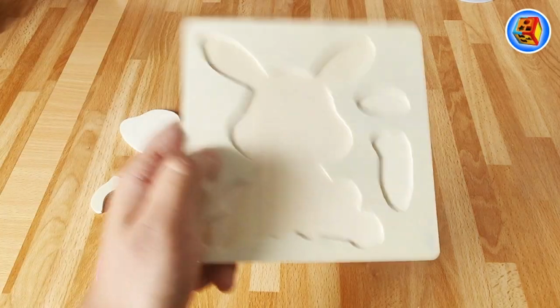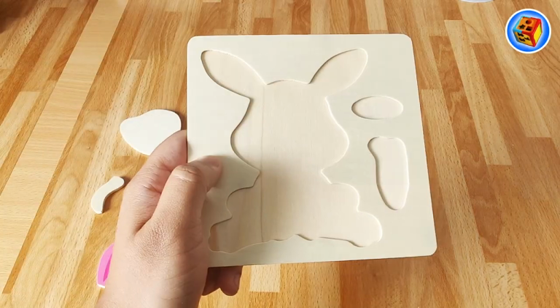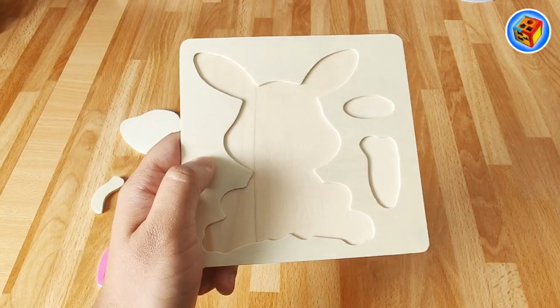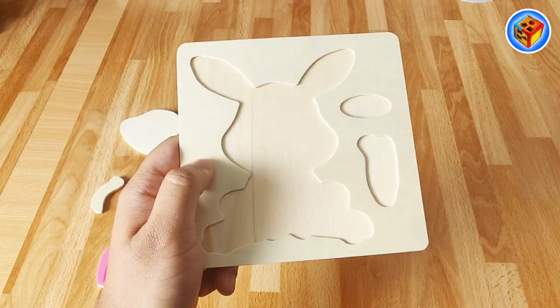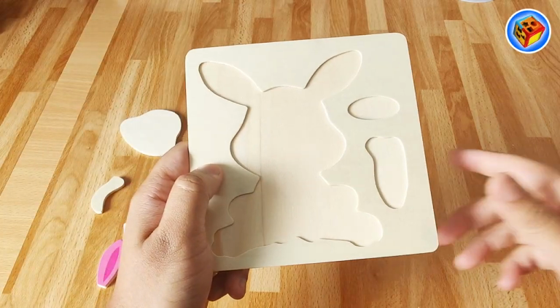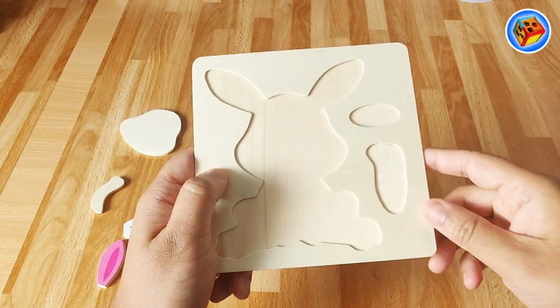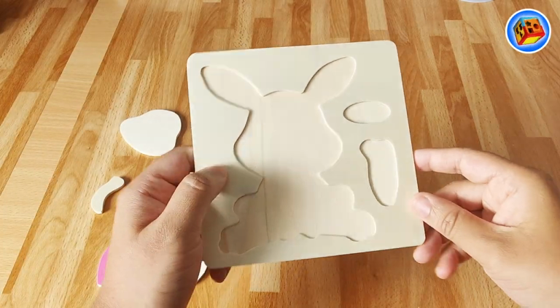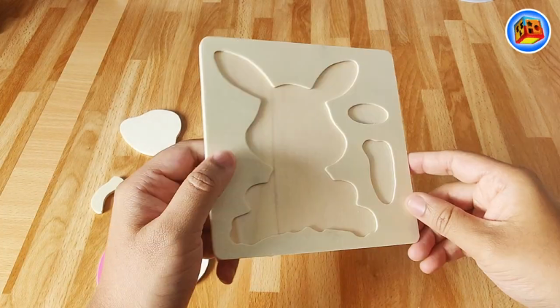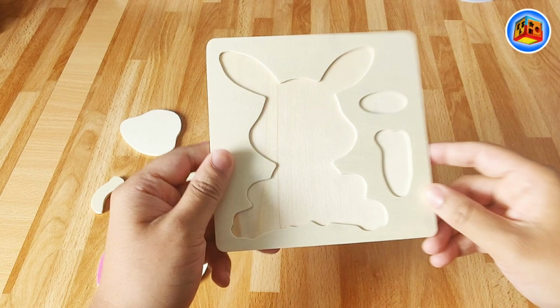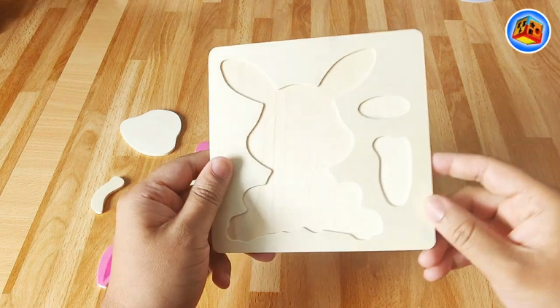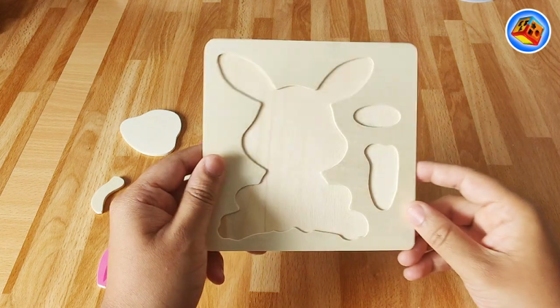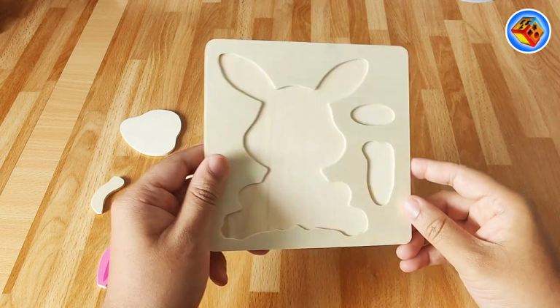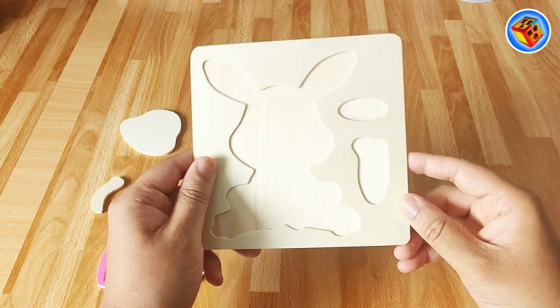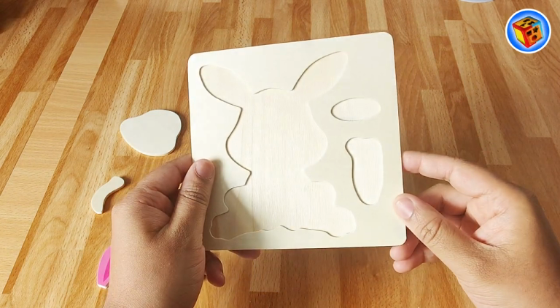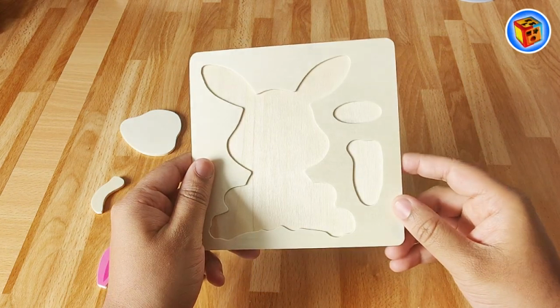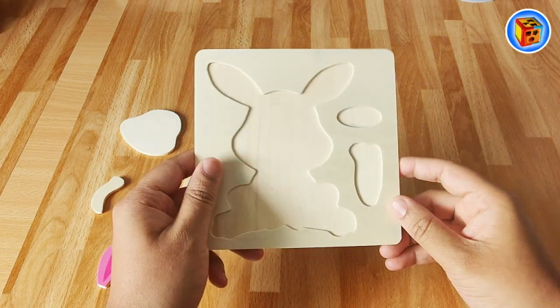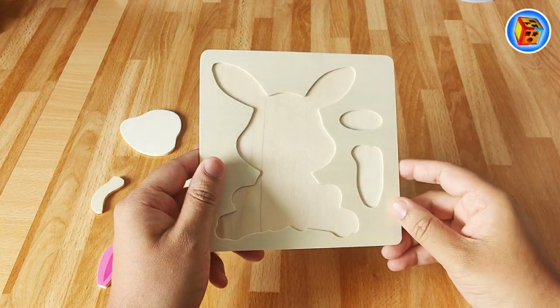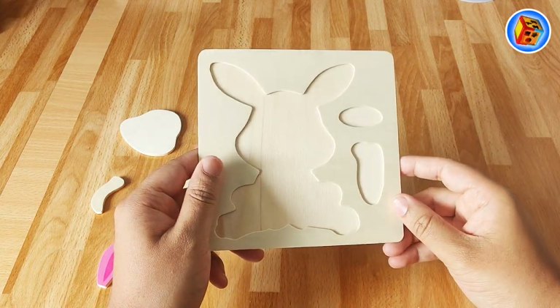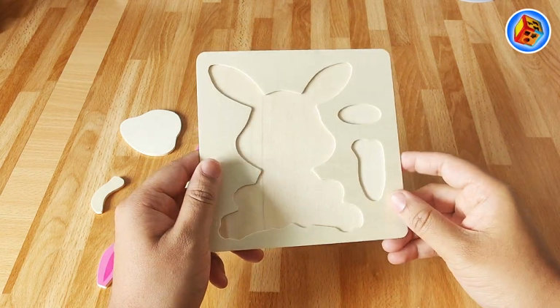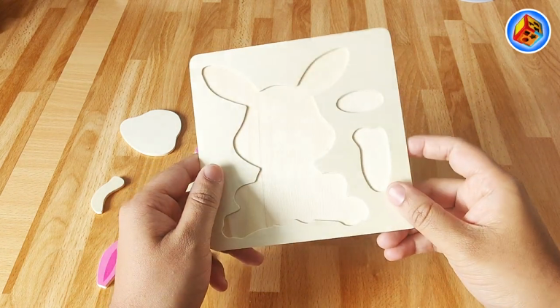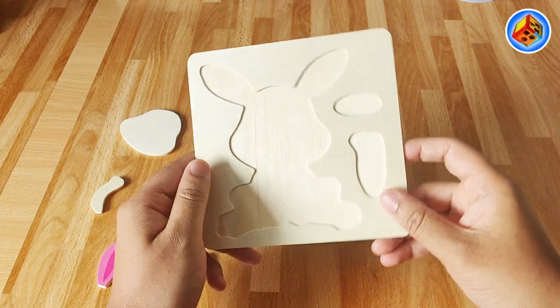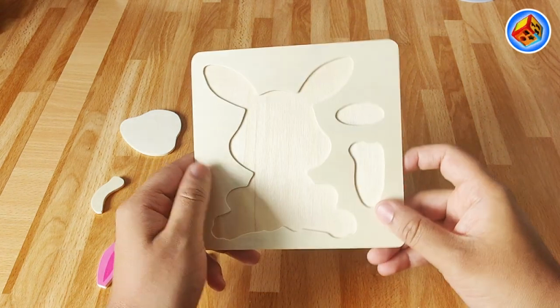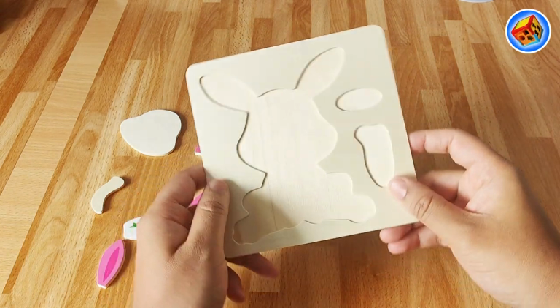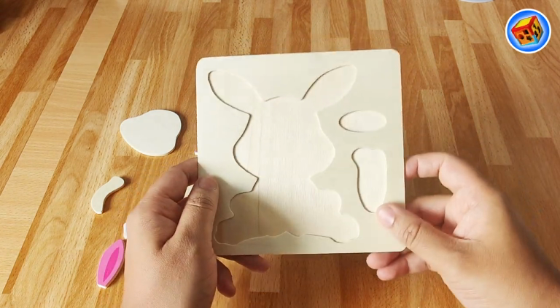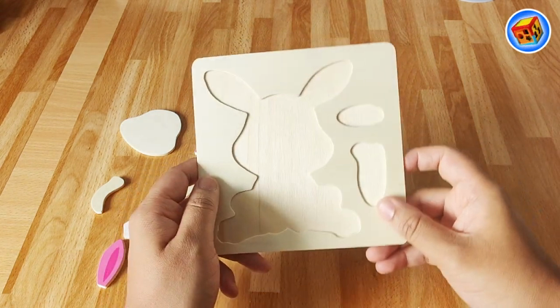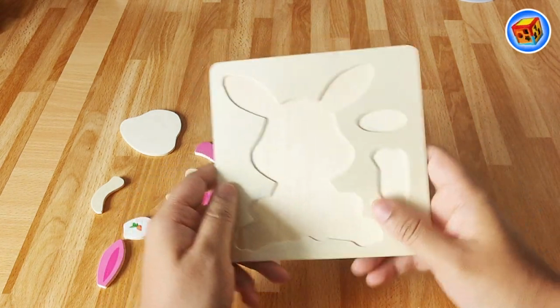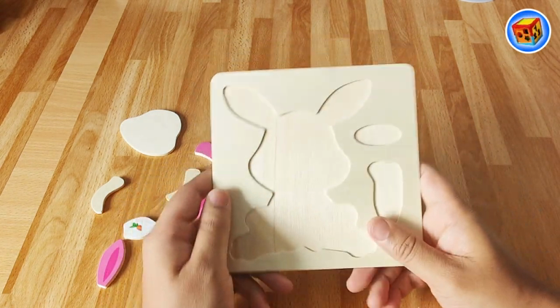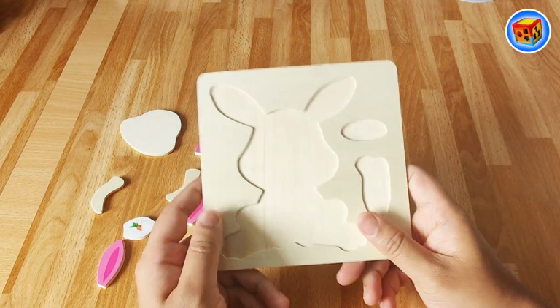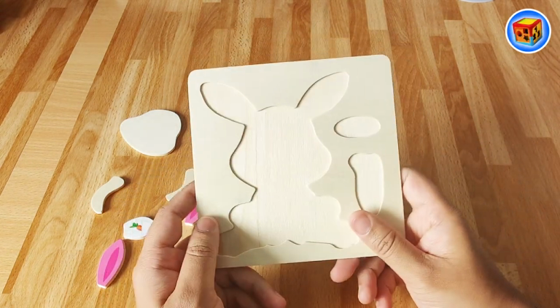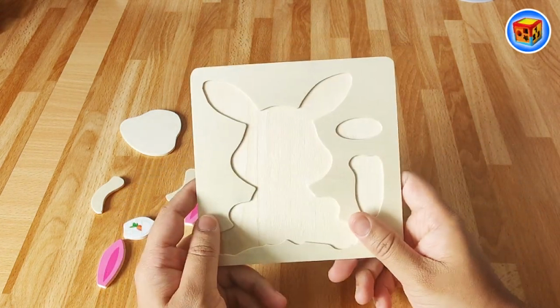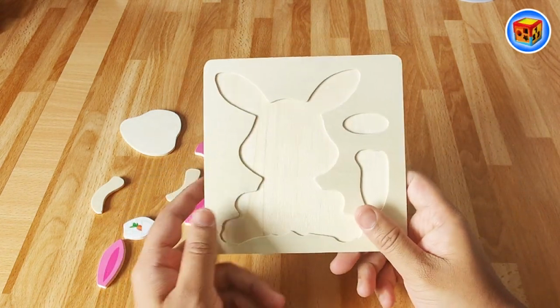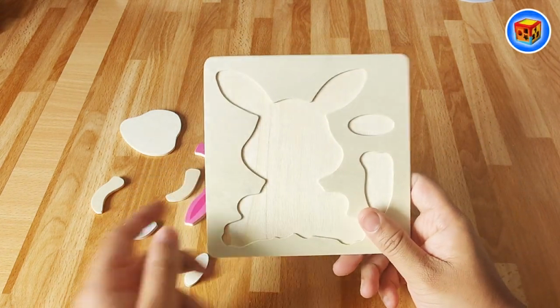Let's play with this one first. I wonder what it is? Can you help me? Let's find out together.